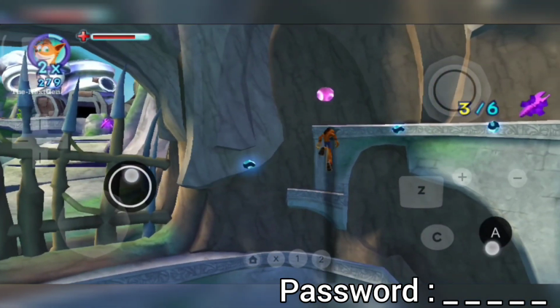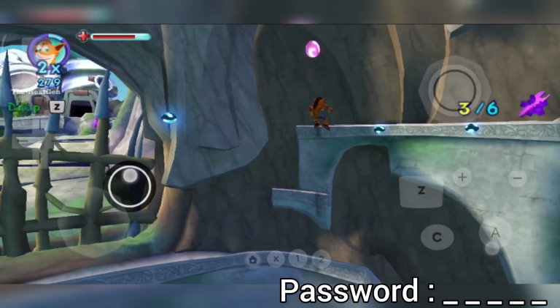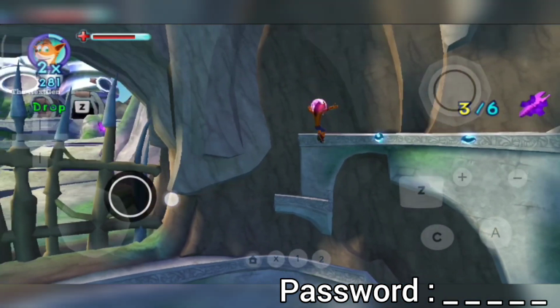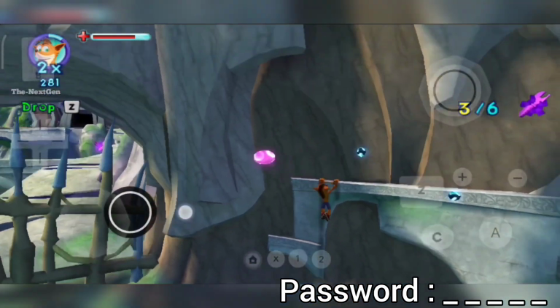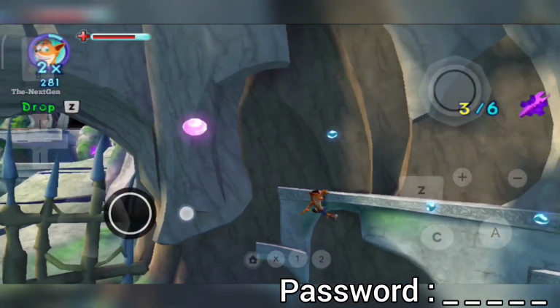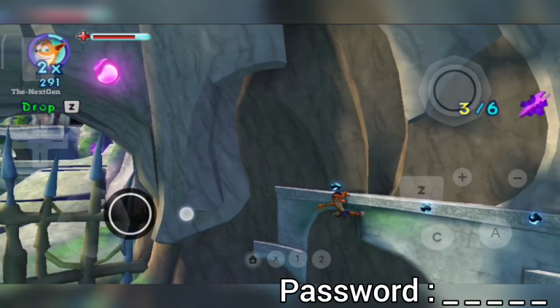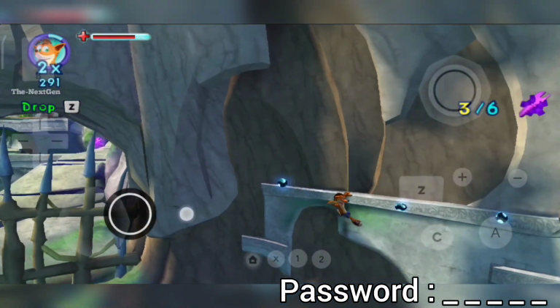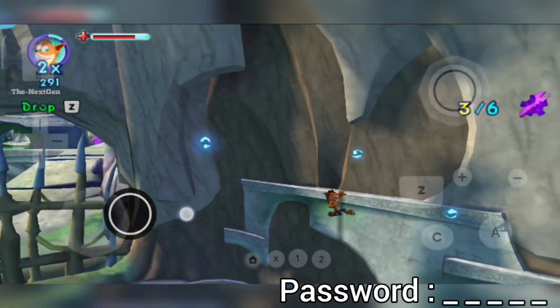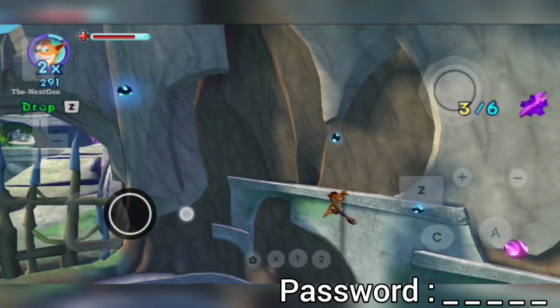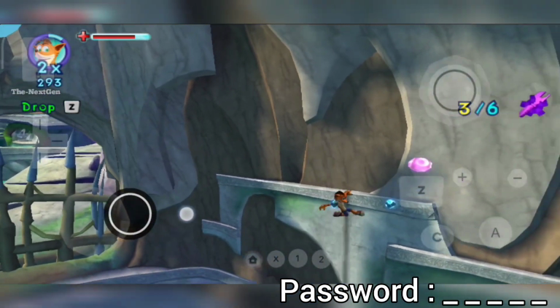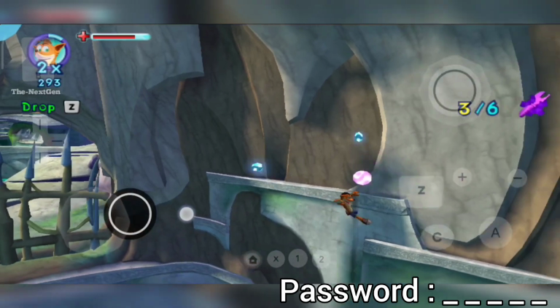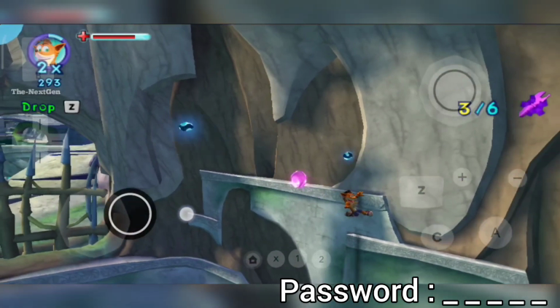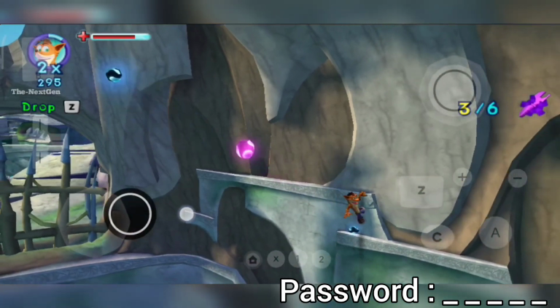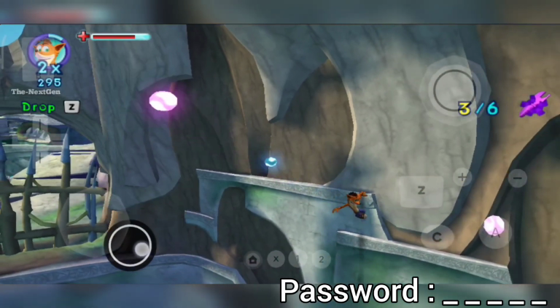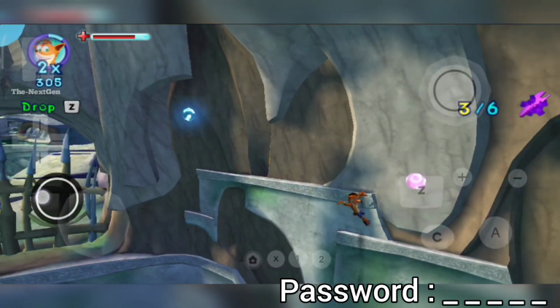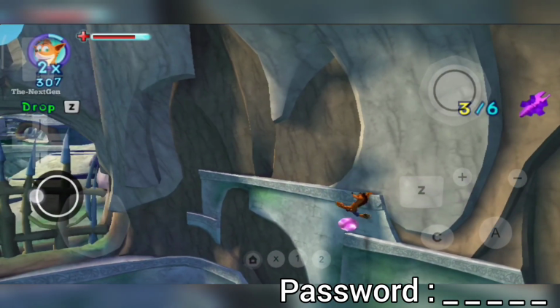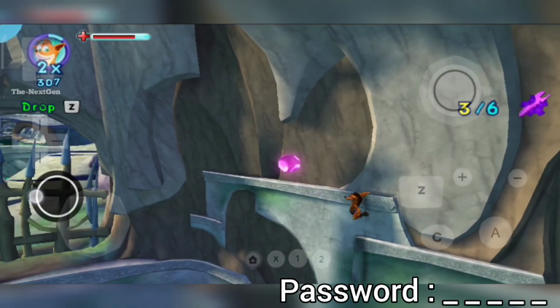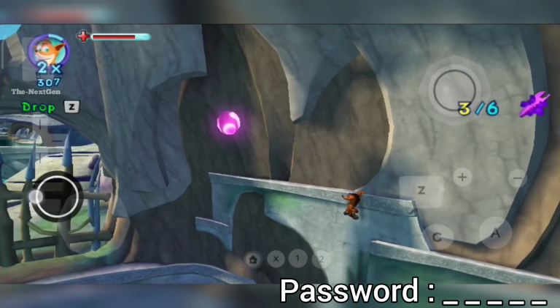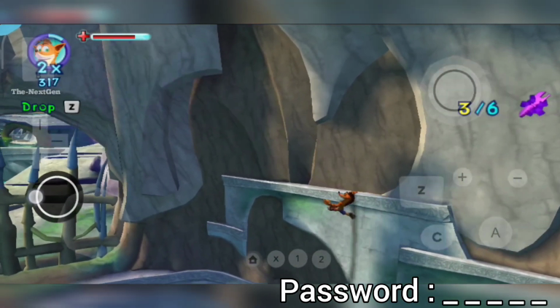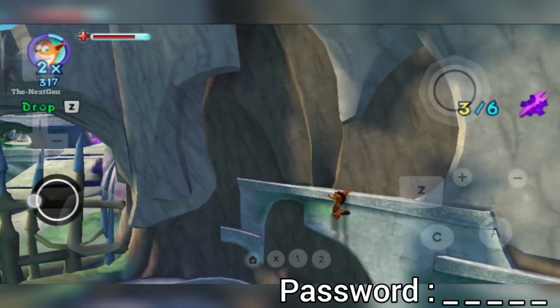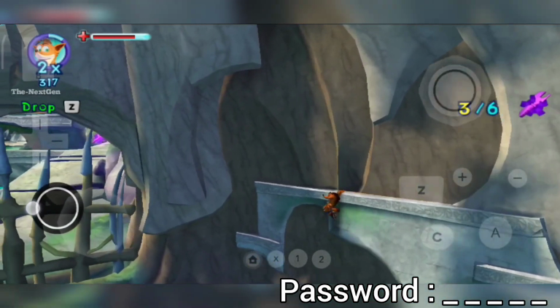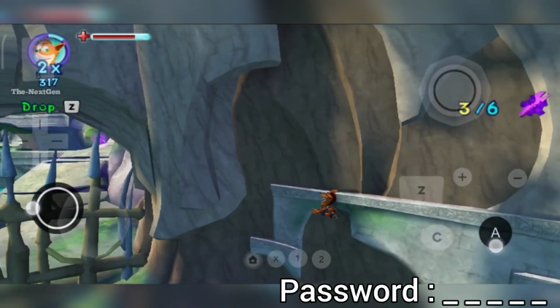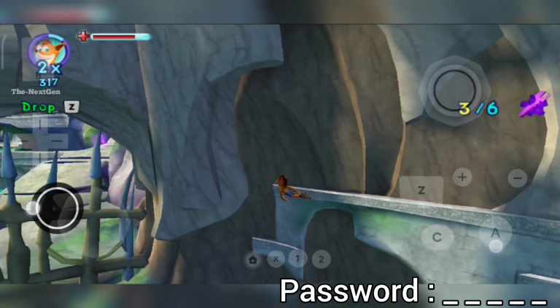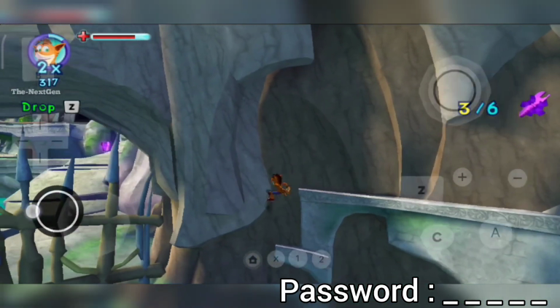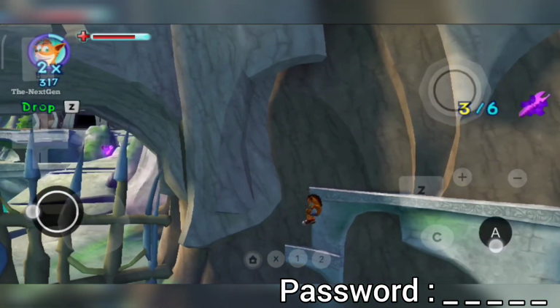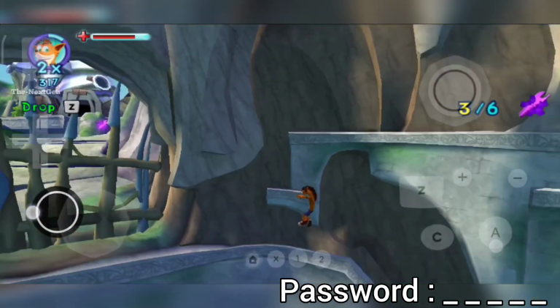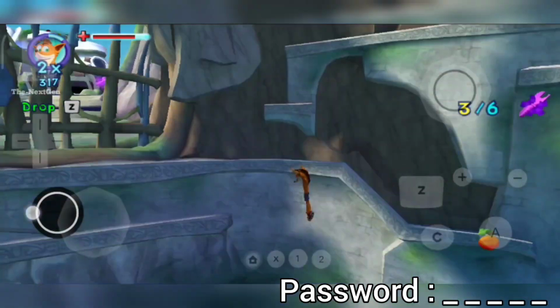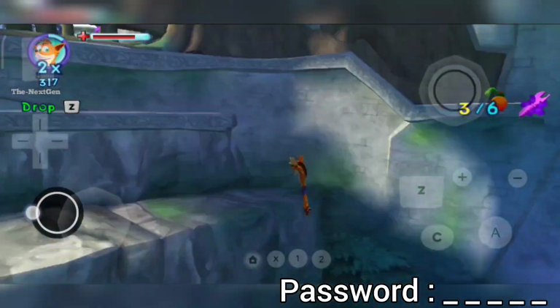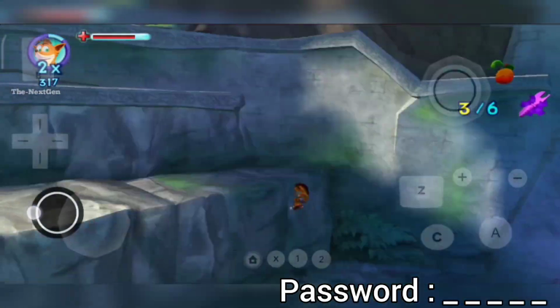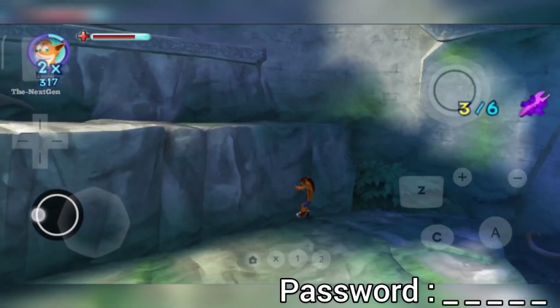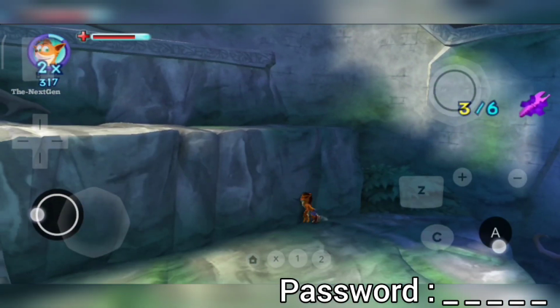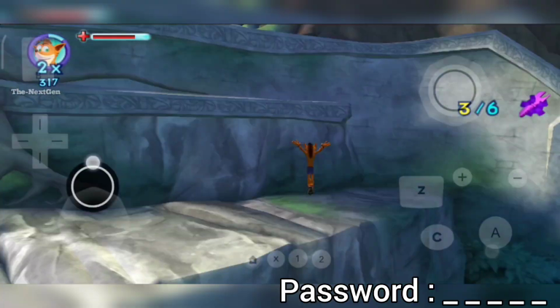If you're hanging on to a ledge, you can fall down by pressing the Z button.